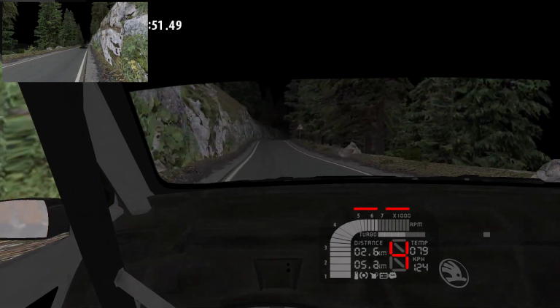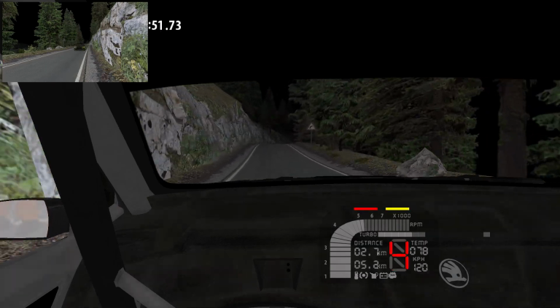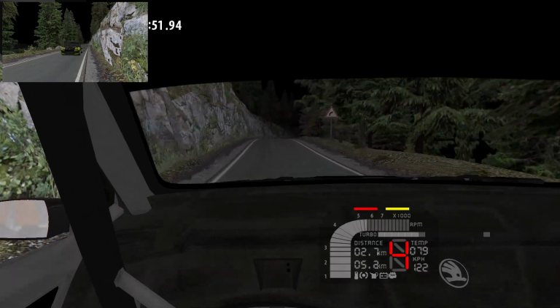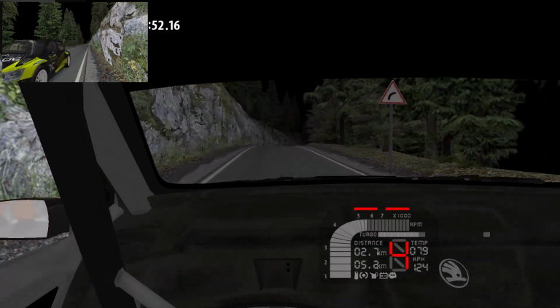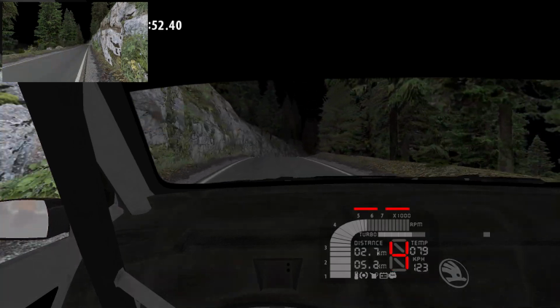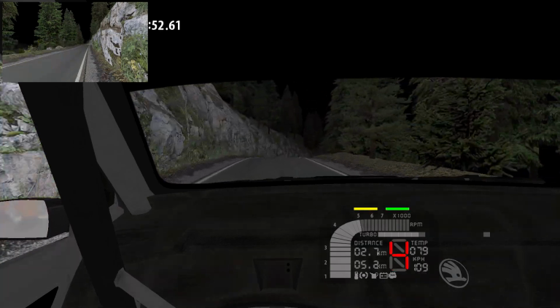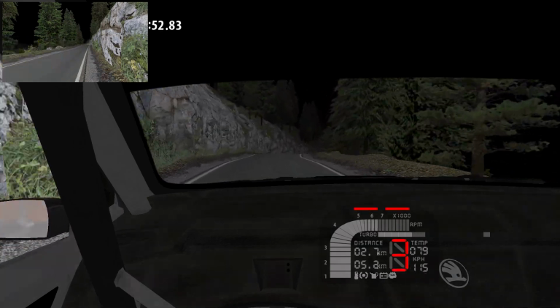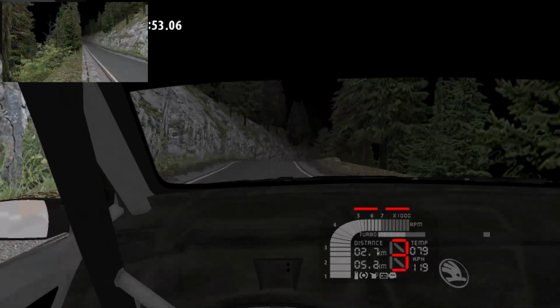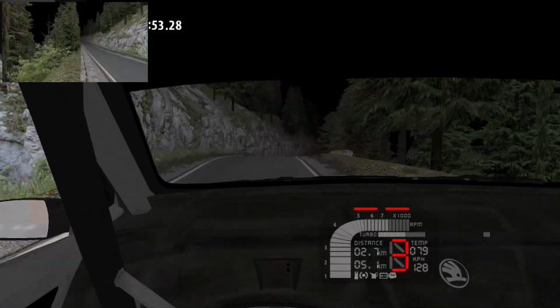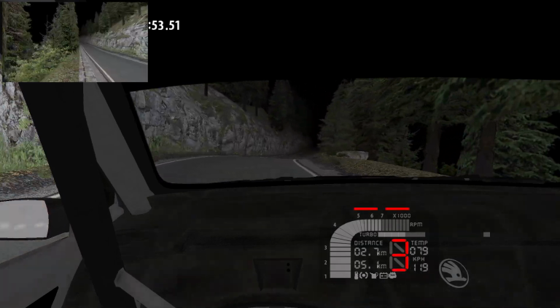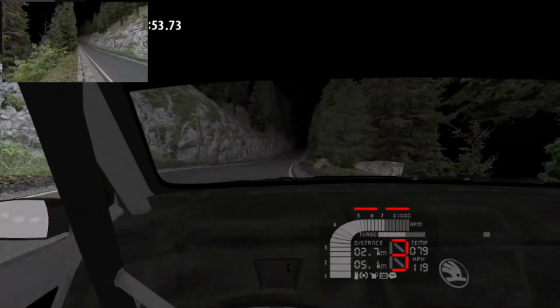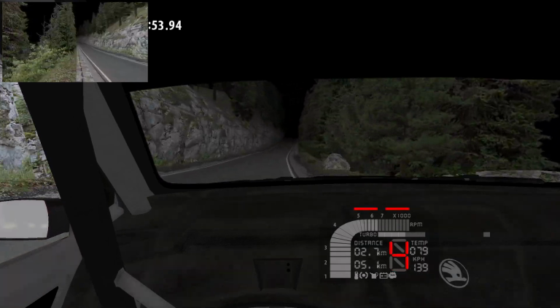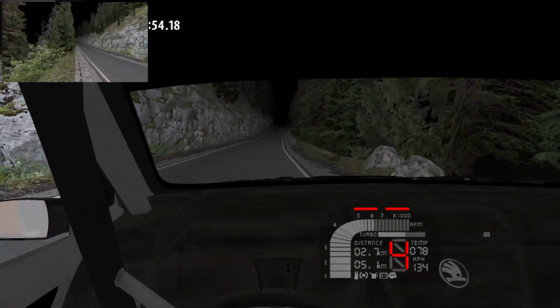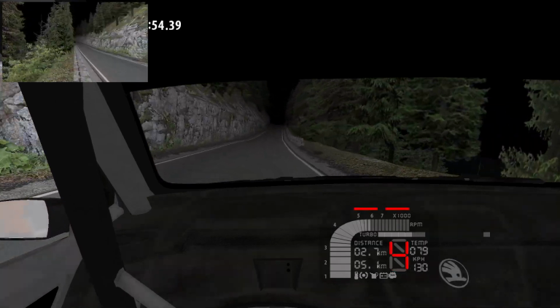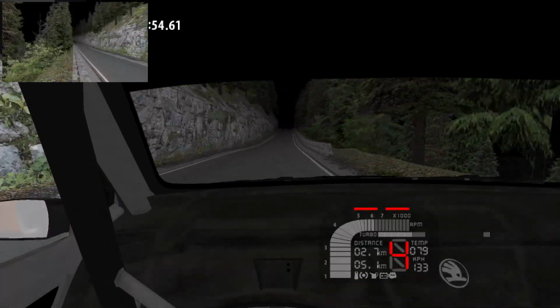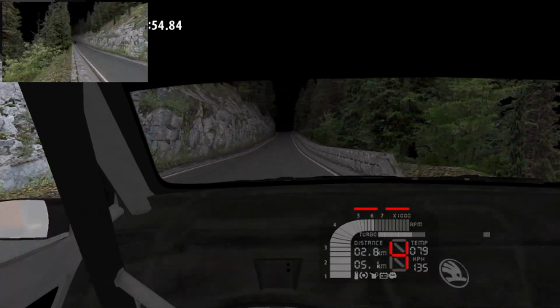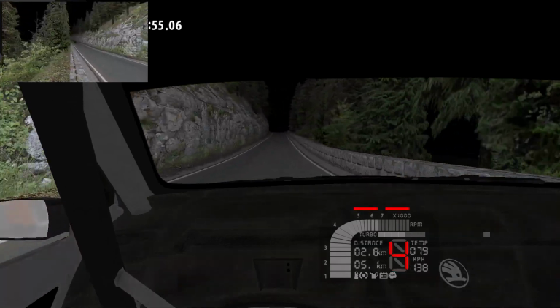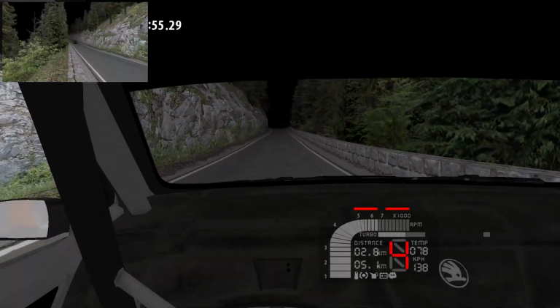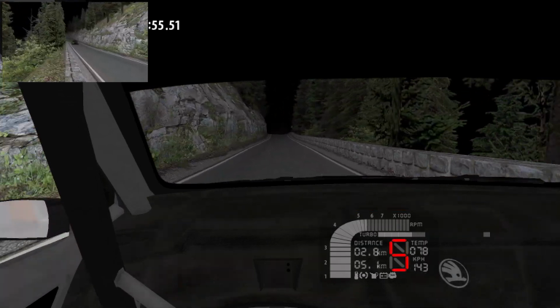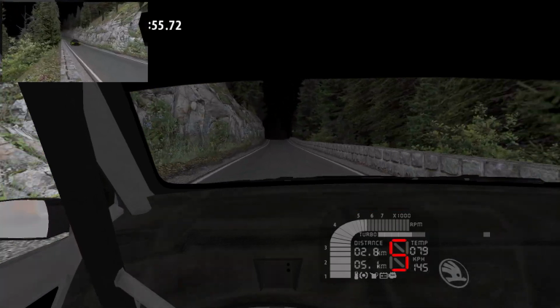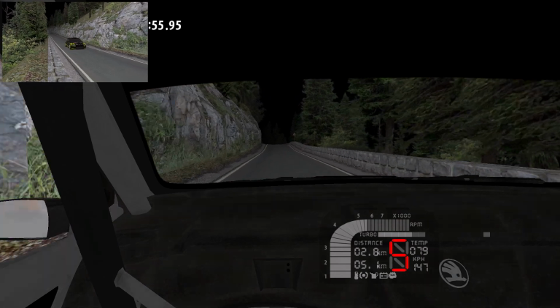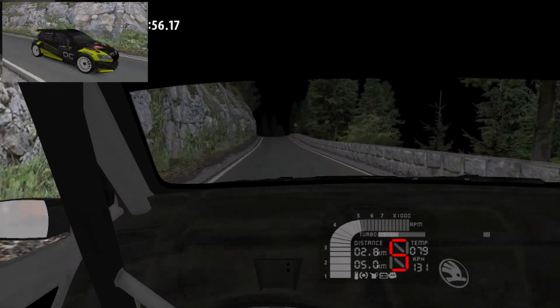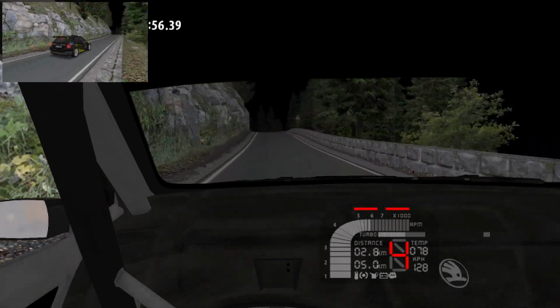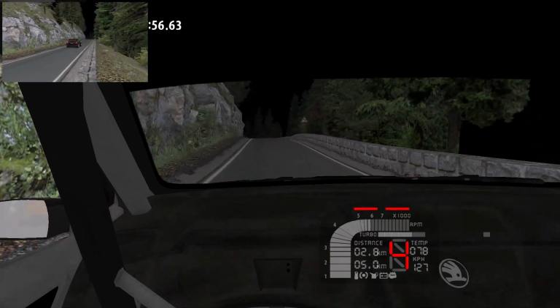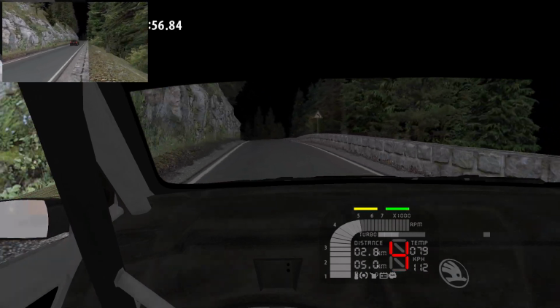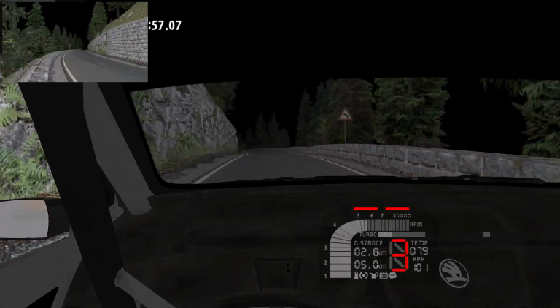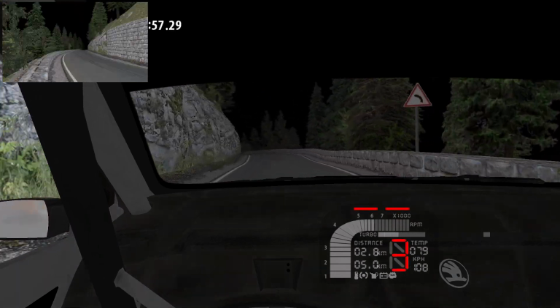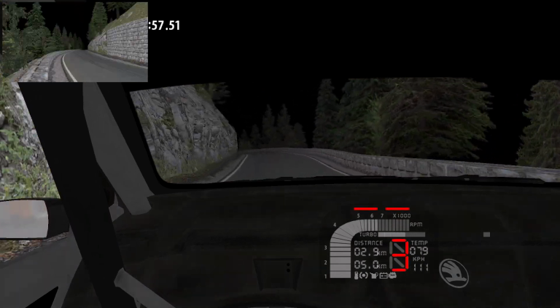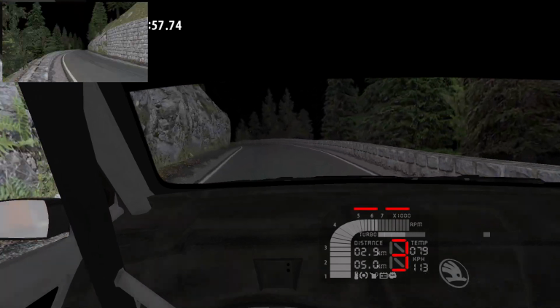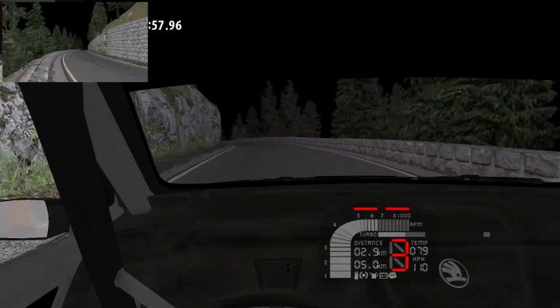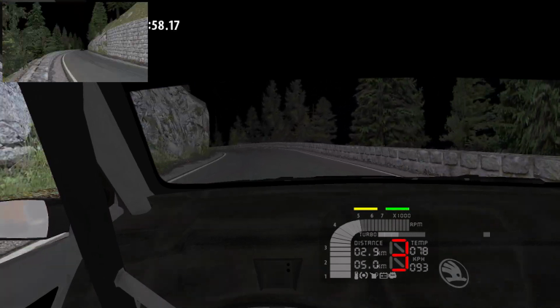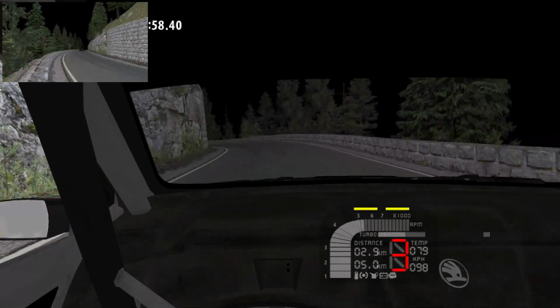Over Crest and over Bump, and 3 left, long, 80. Over Crest into 3 right.